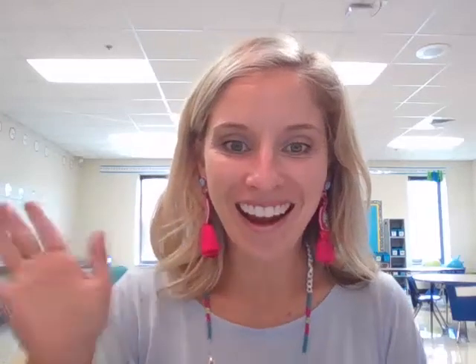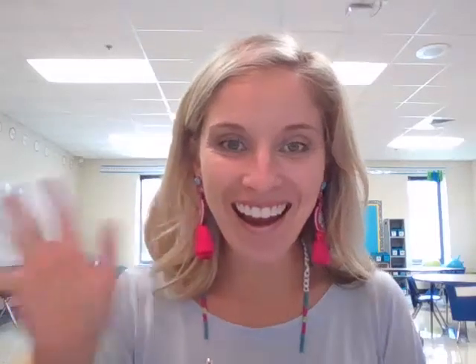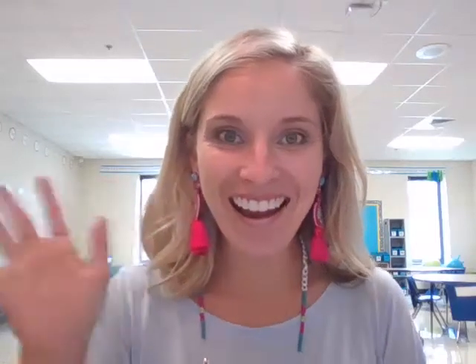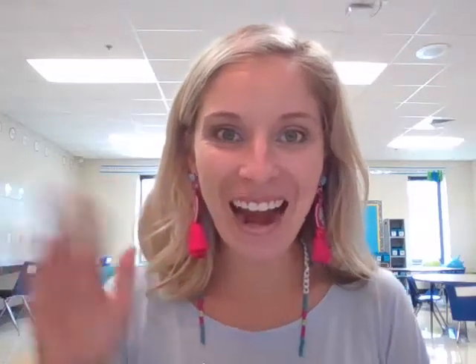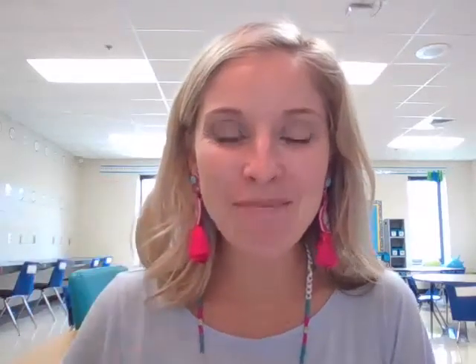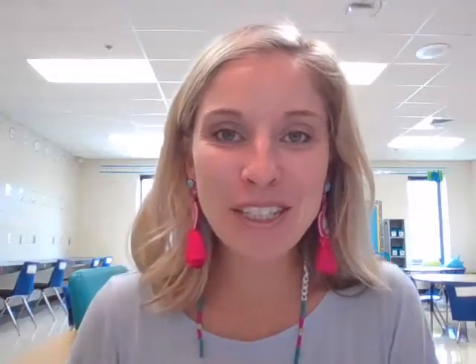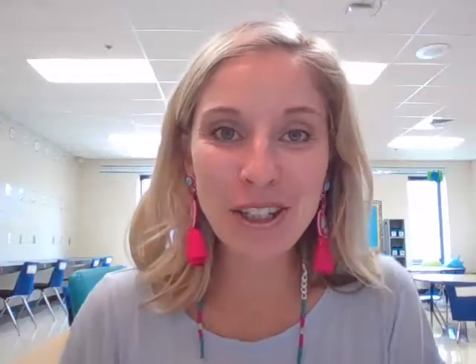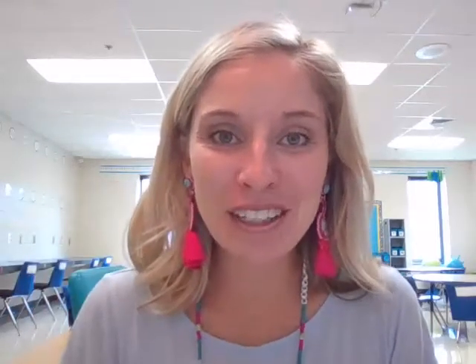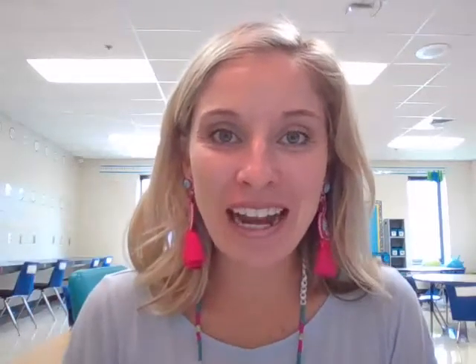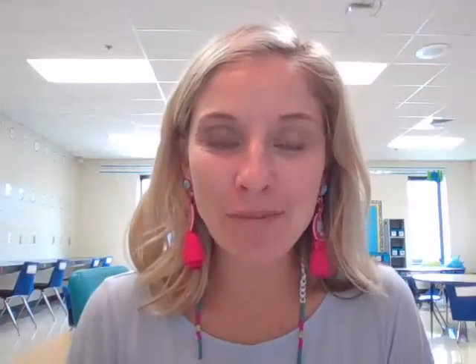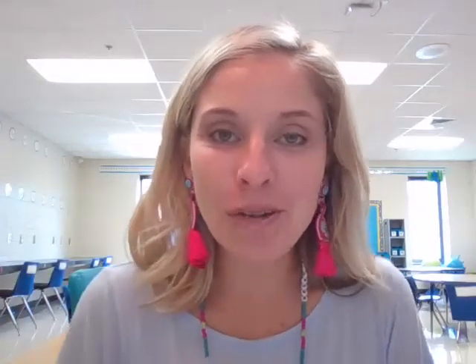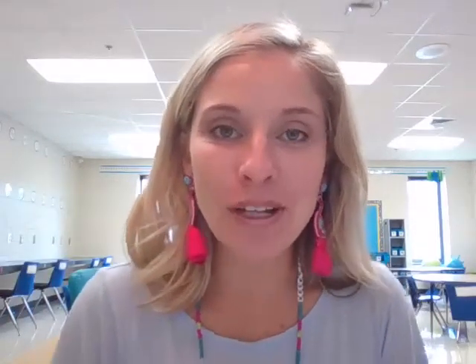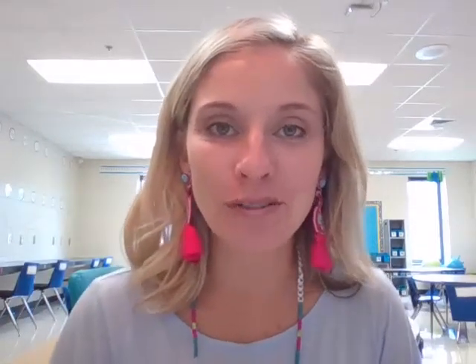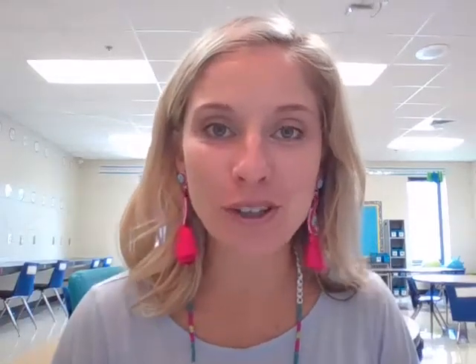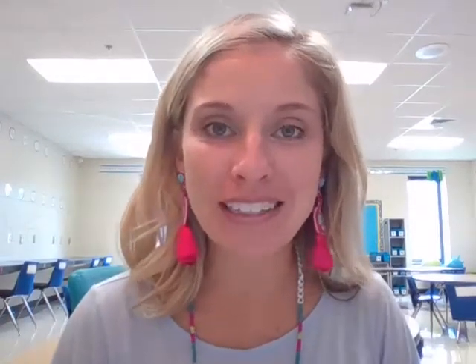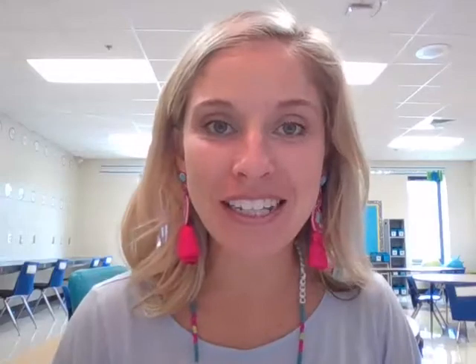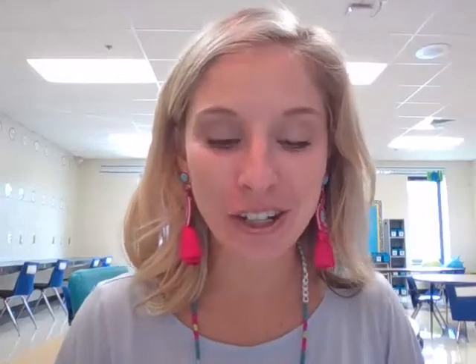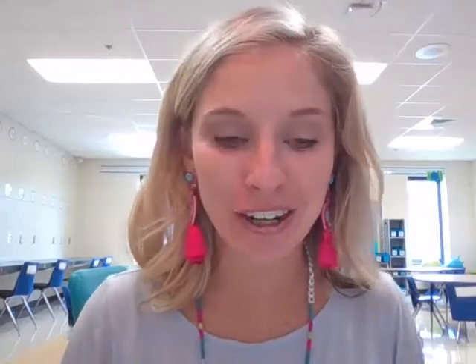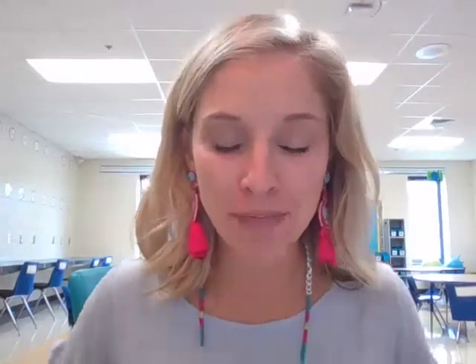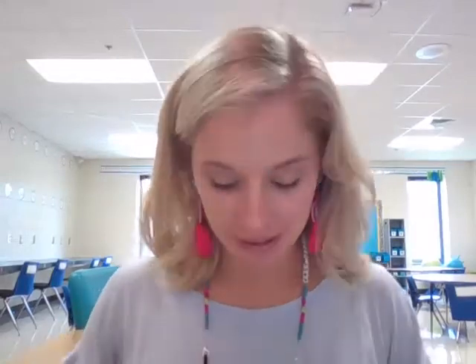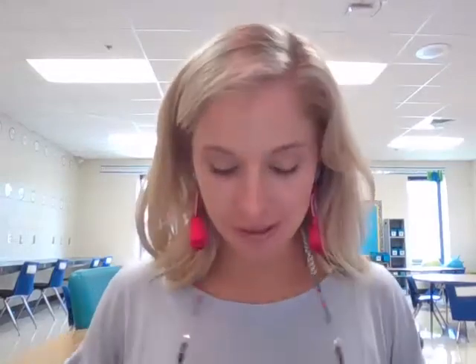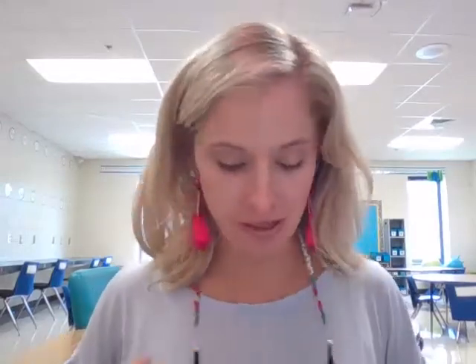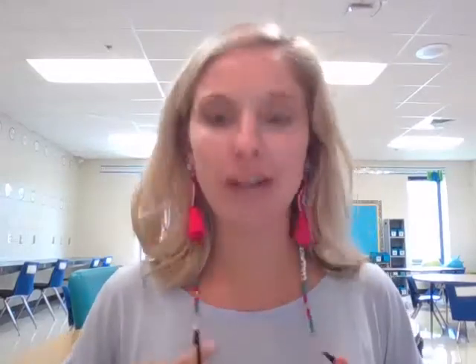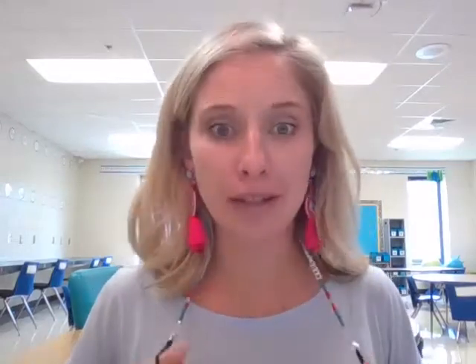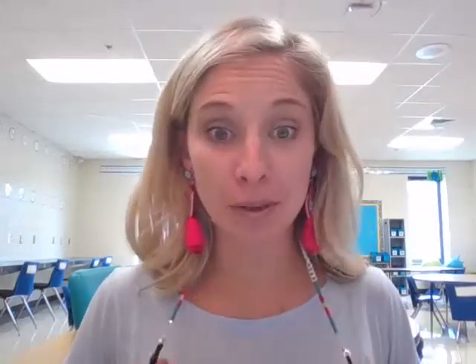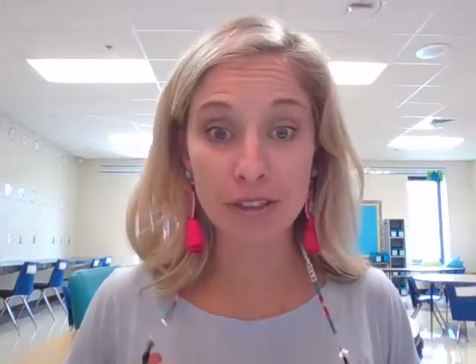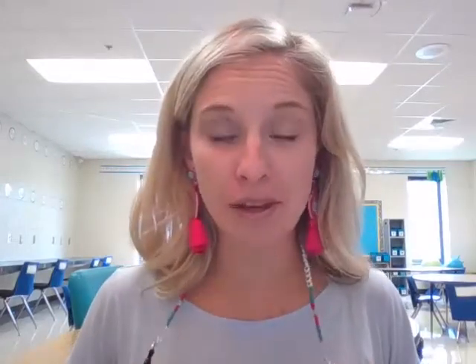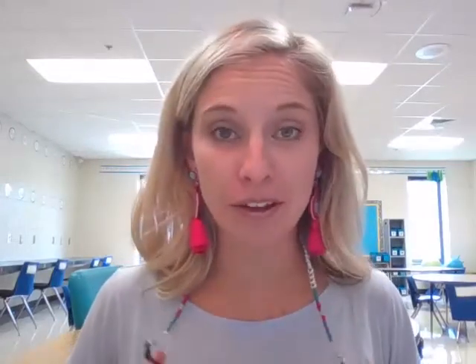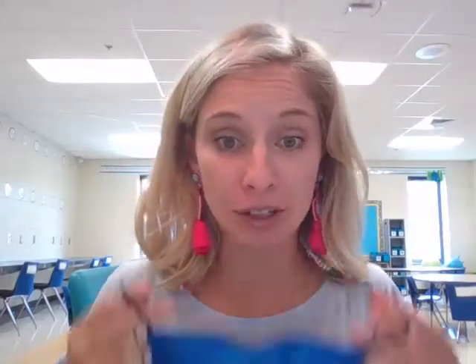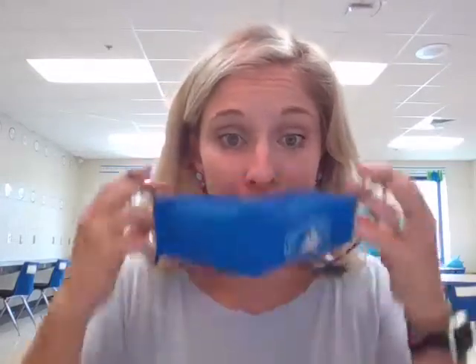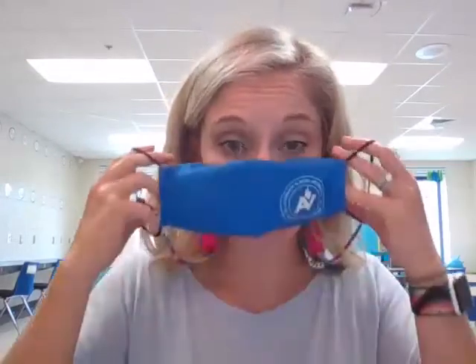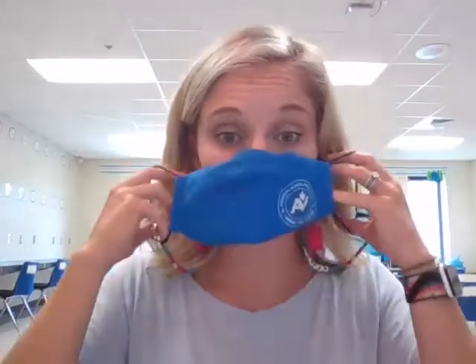Hi, I'm Ms. Shirley. I'm going to be your first grade teacher. This is what I'm going to look like when you see me on the first day of school.